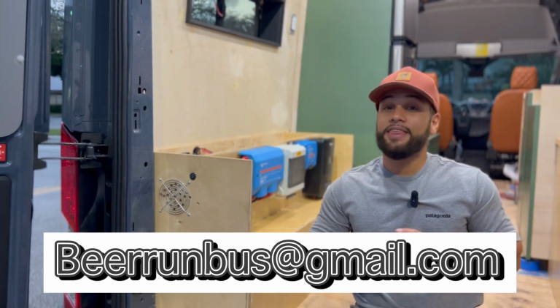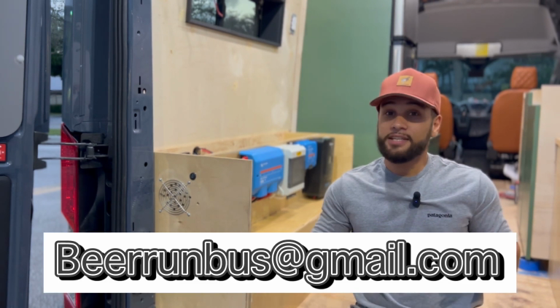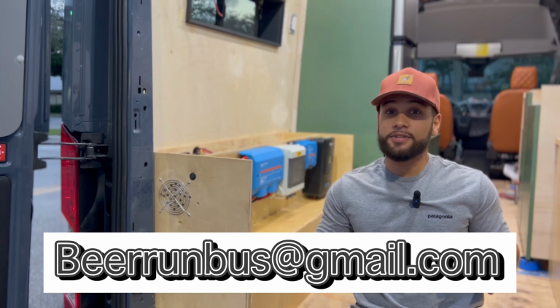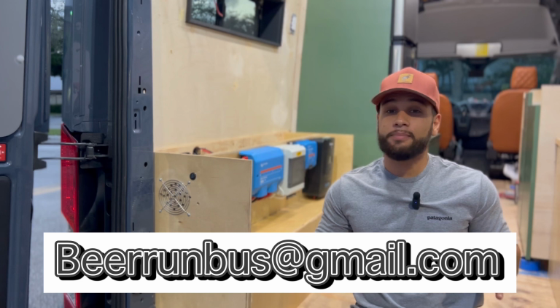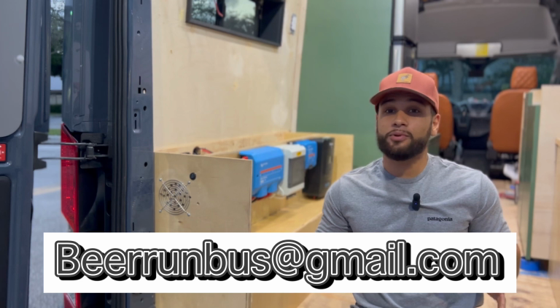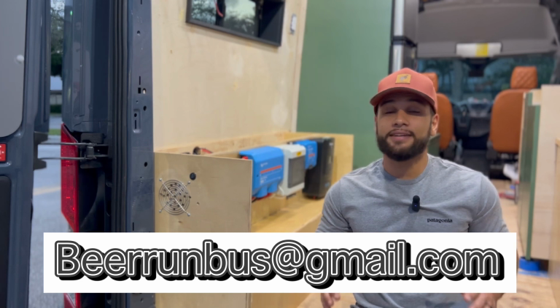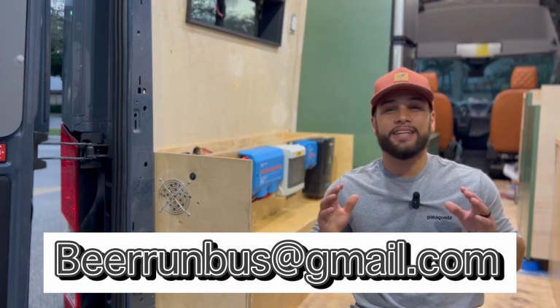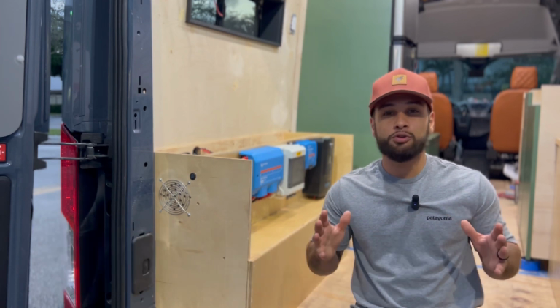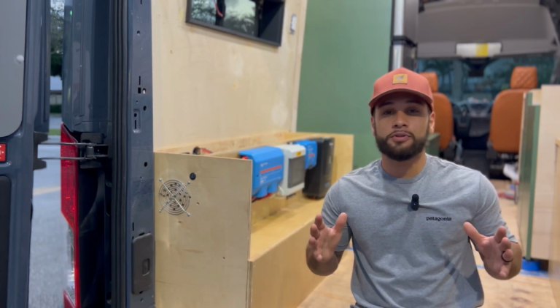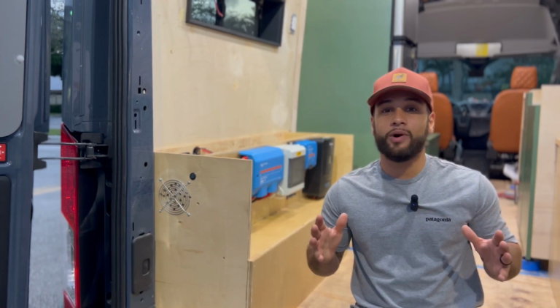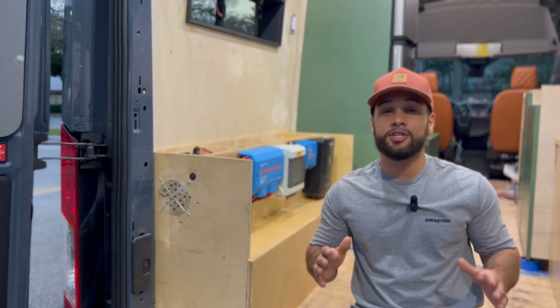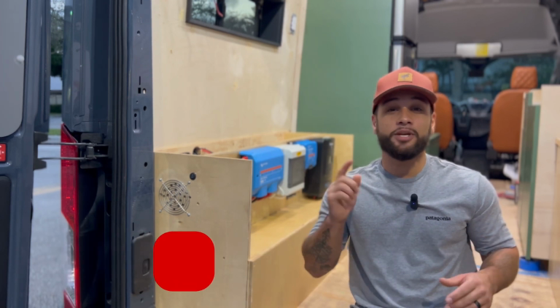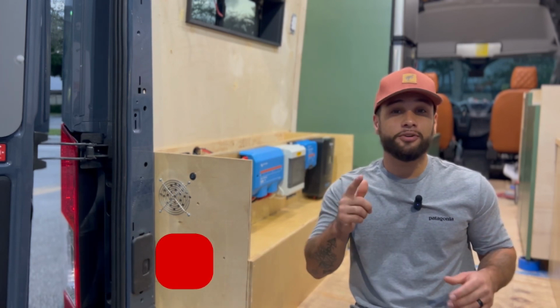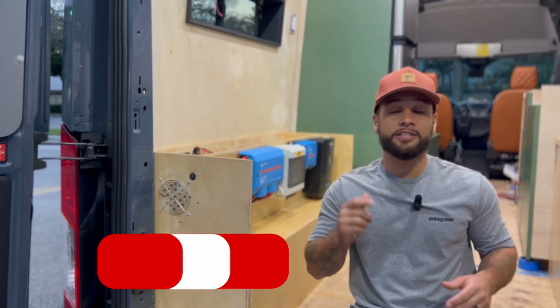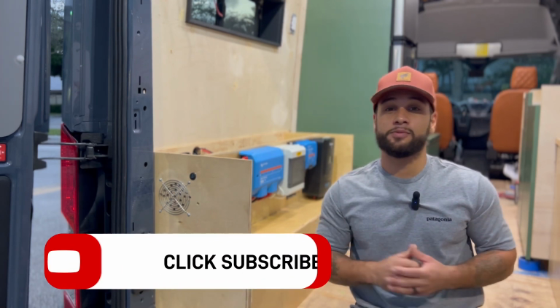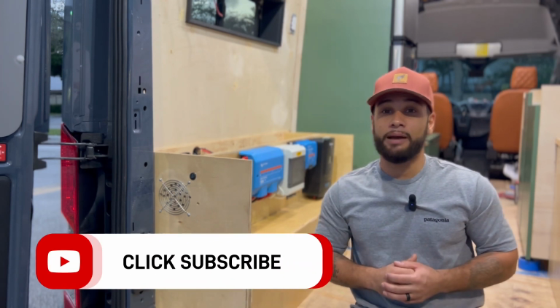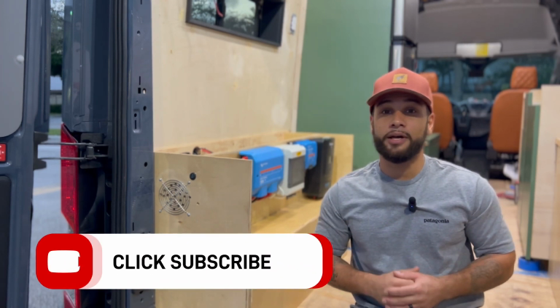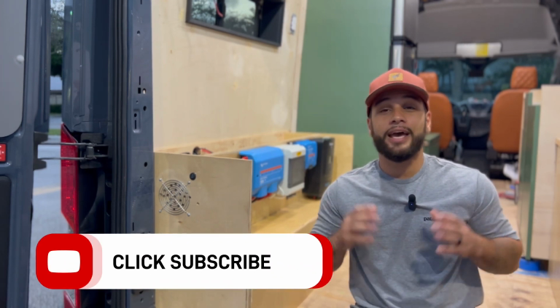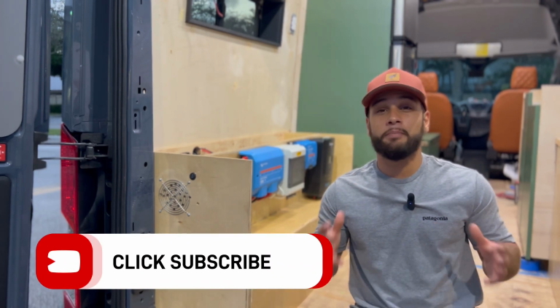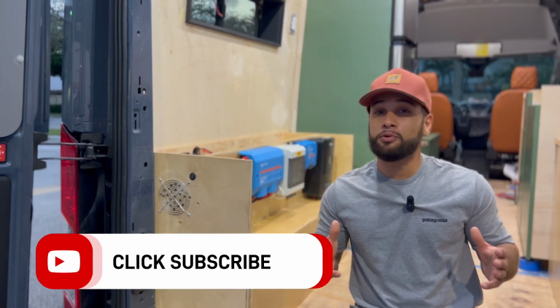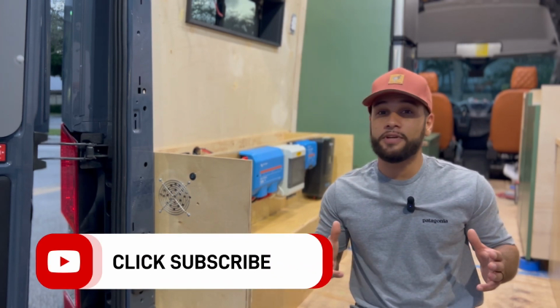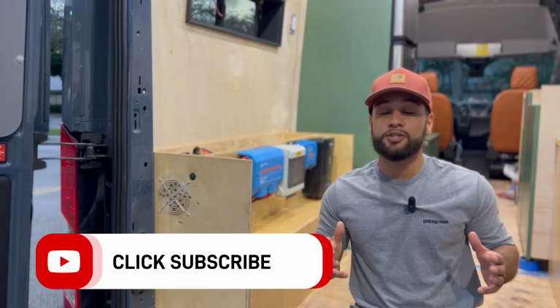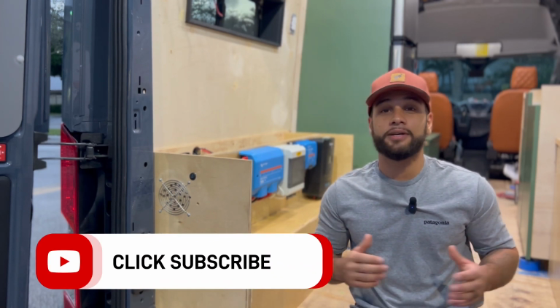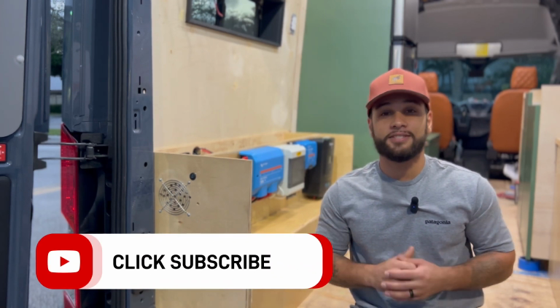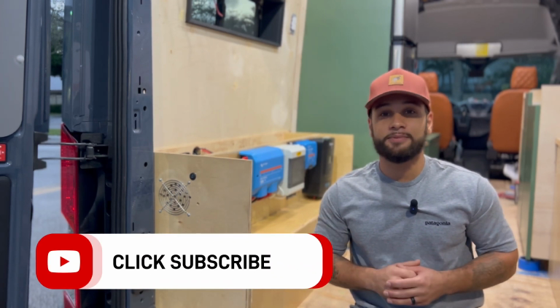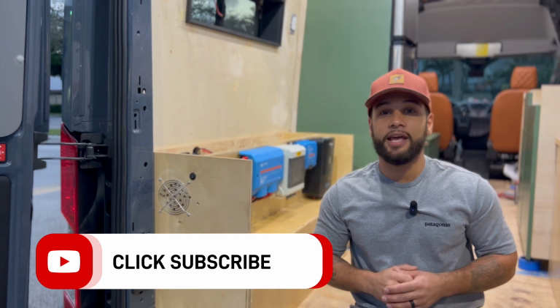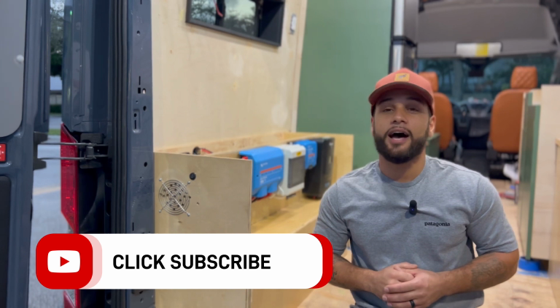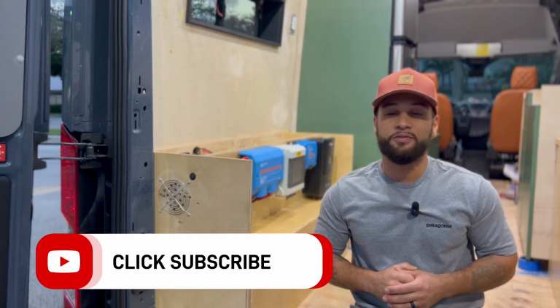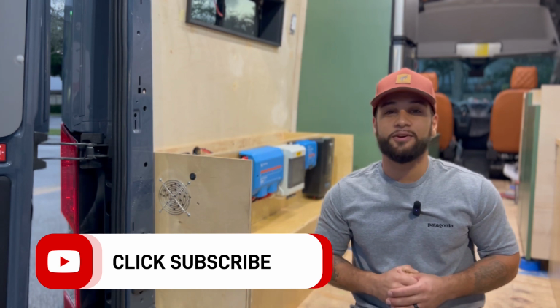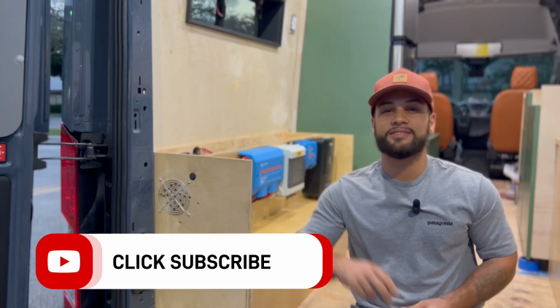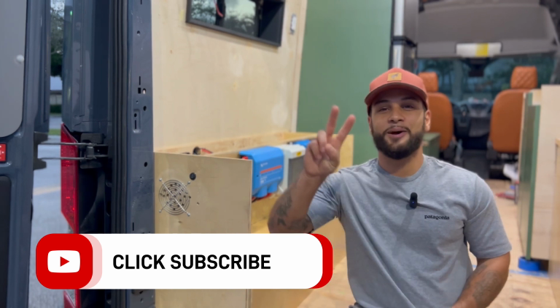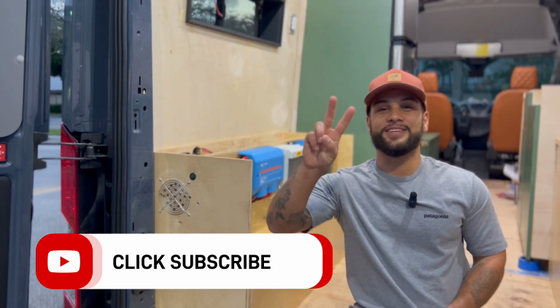That's it for this episode, guys. Thank you so much for watching. Be sure to click the subscribe button and the bell notification button to stay up to date on new videos. Peace.